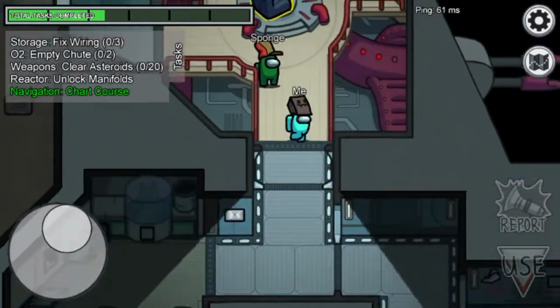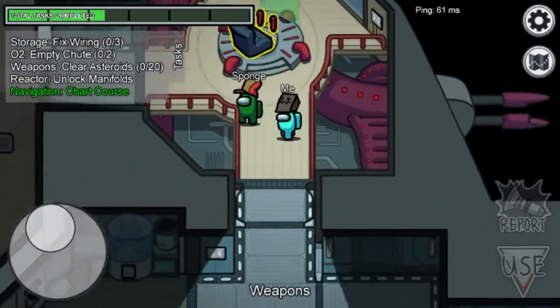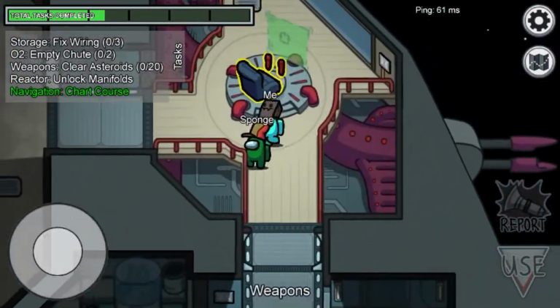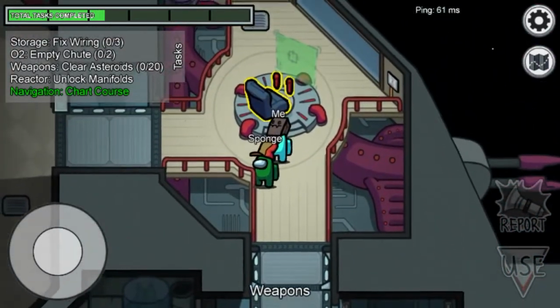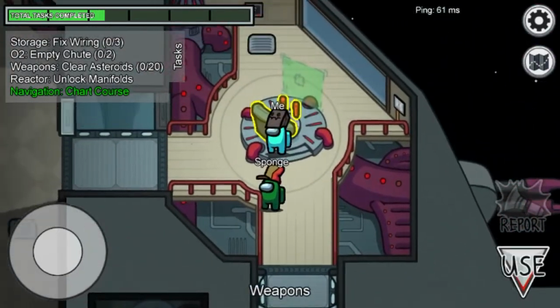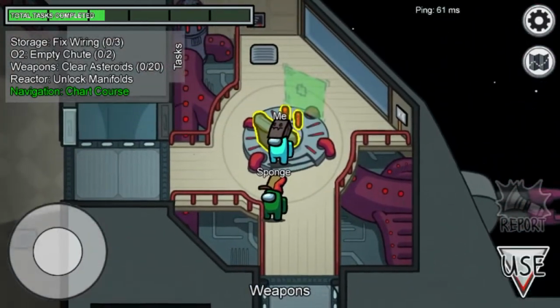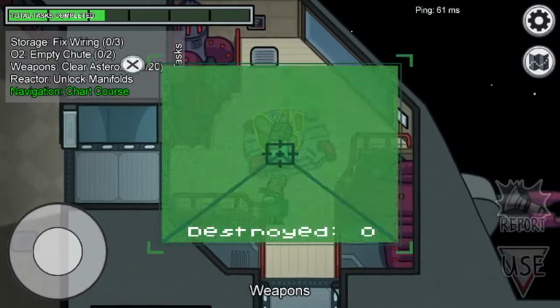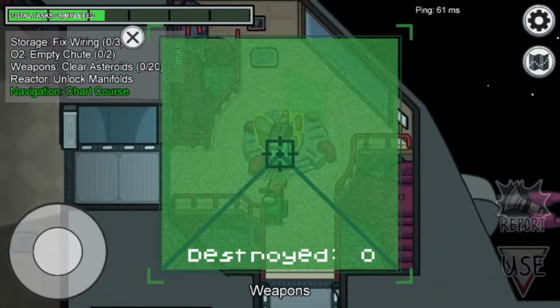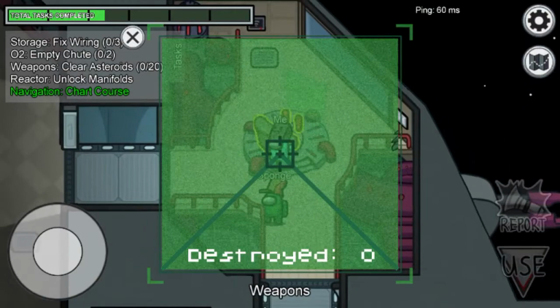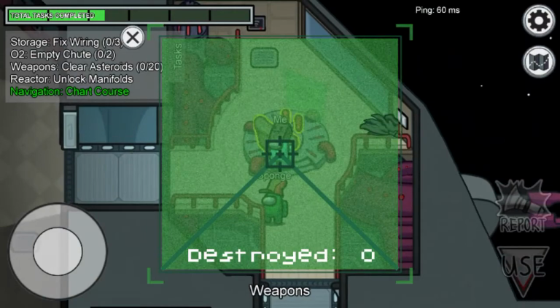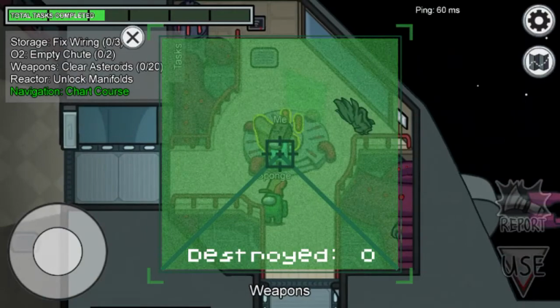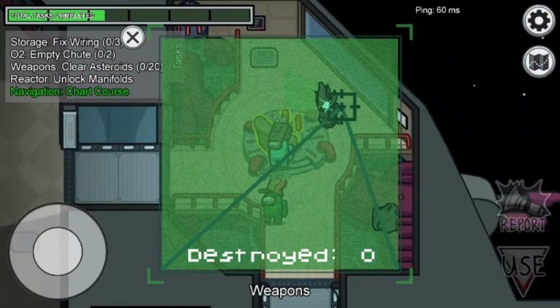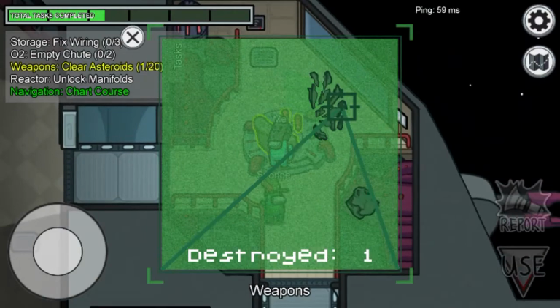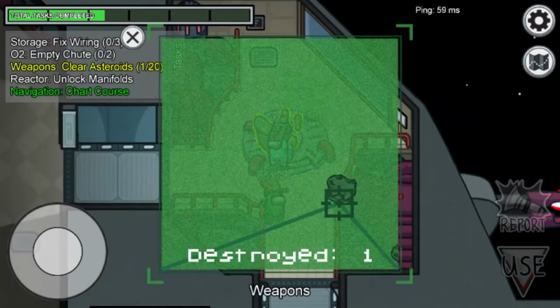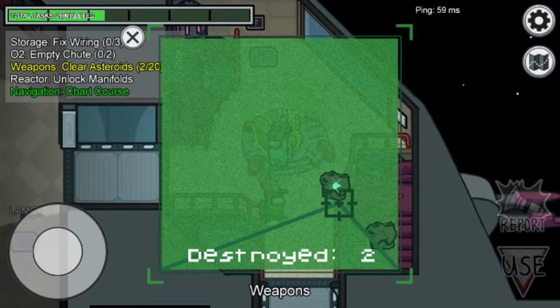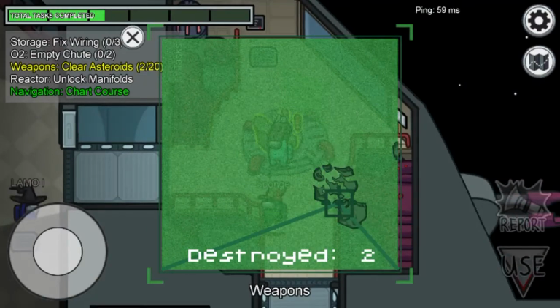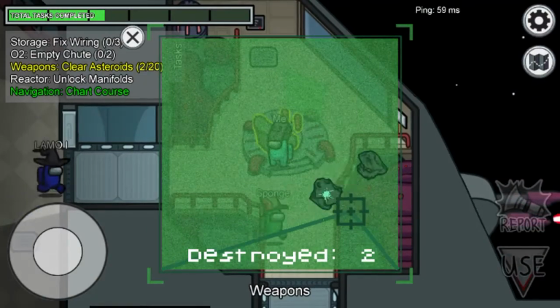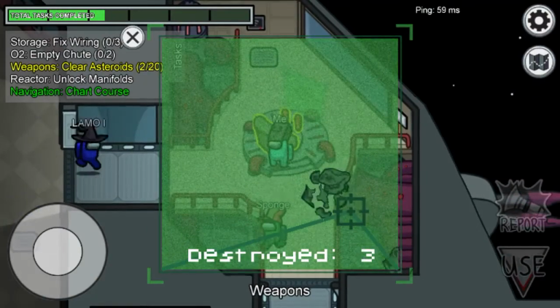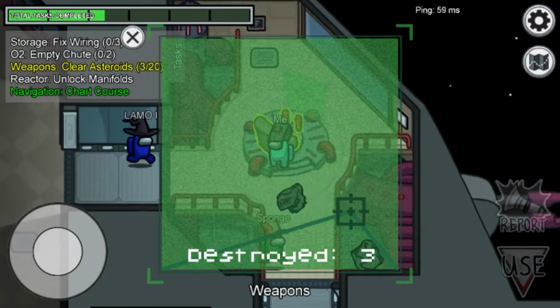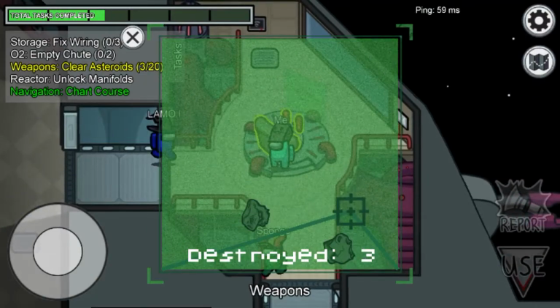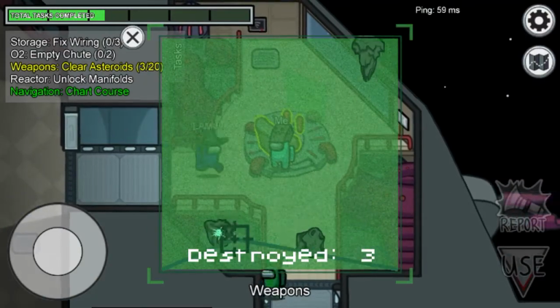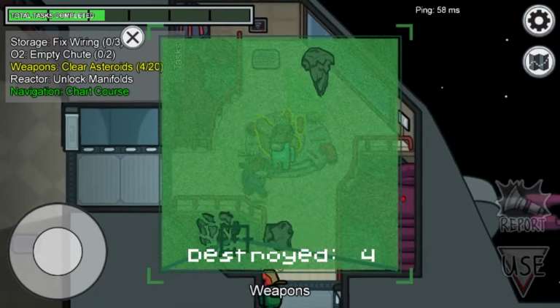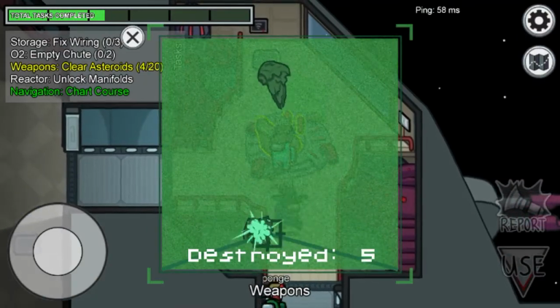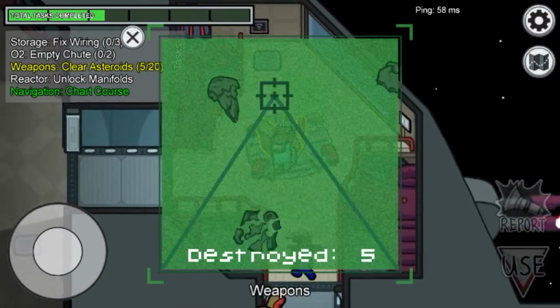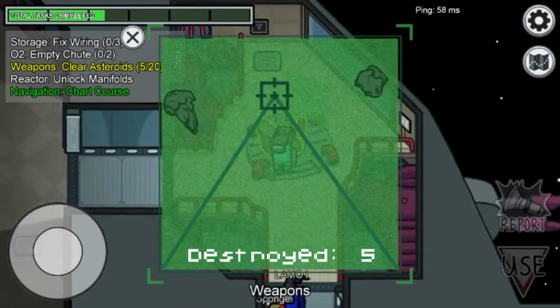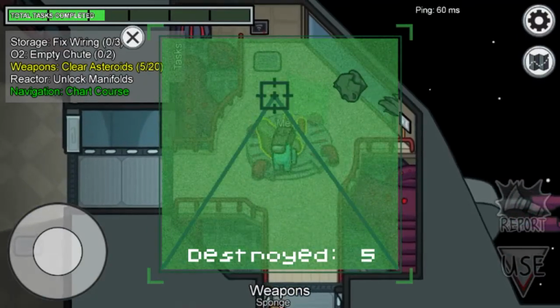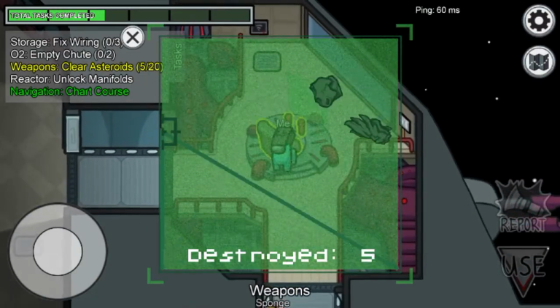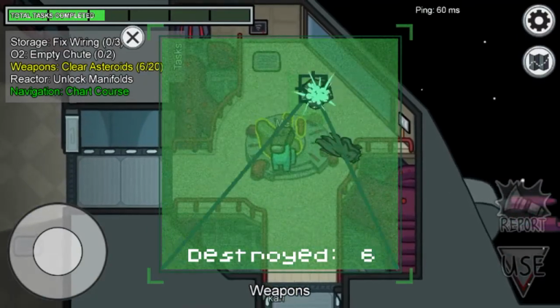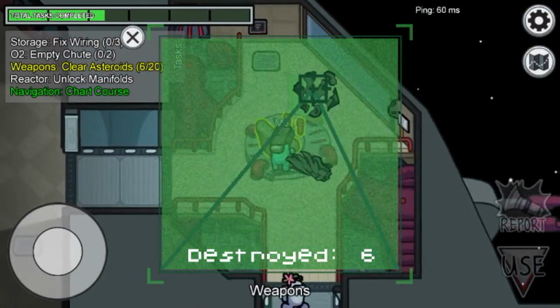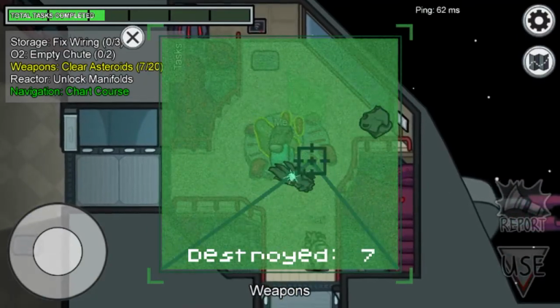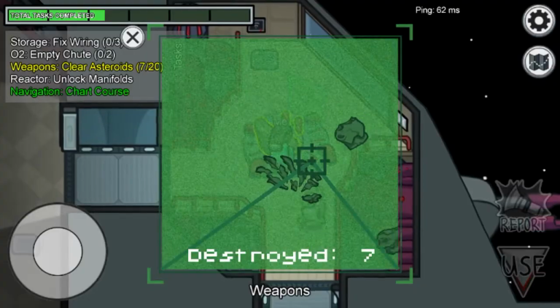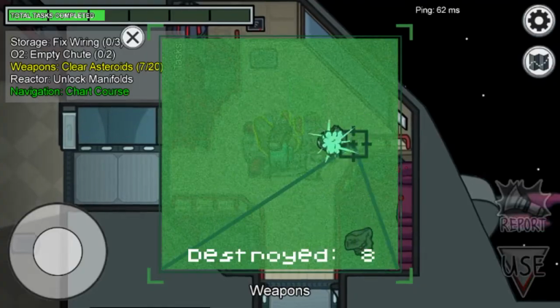When there's an emergency meeting, they'll be like 'who did it?' and you can say 'I was with this guy.' You can see on the right side the lasers are shooting, confirming the visual task.